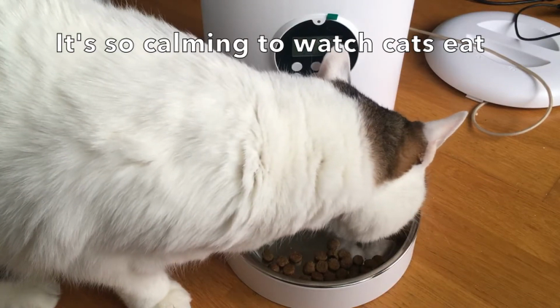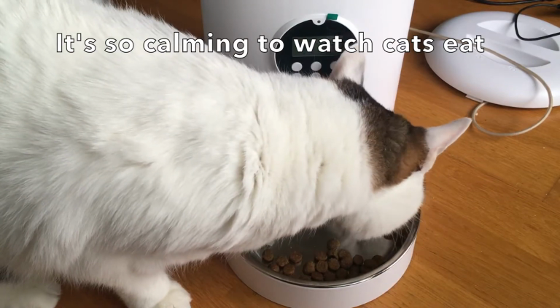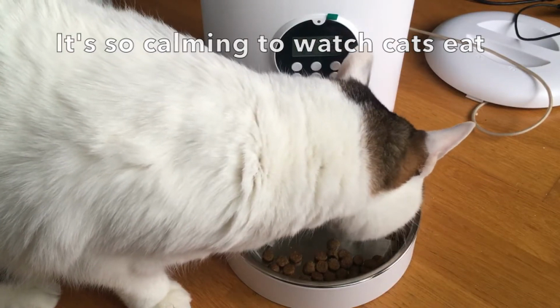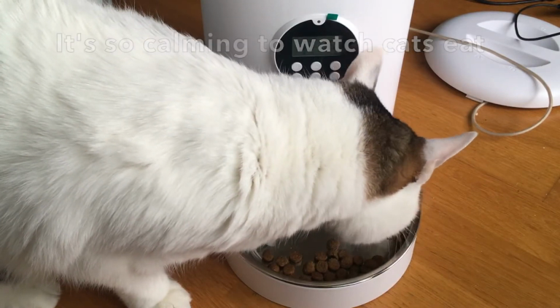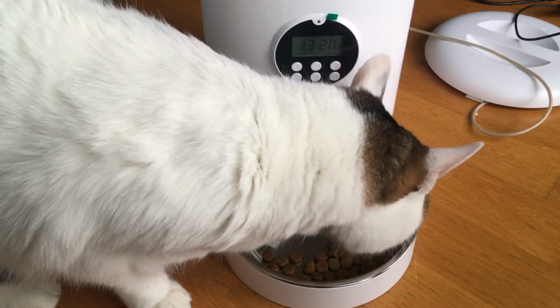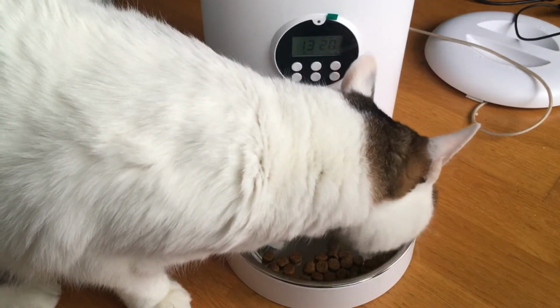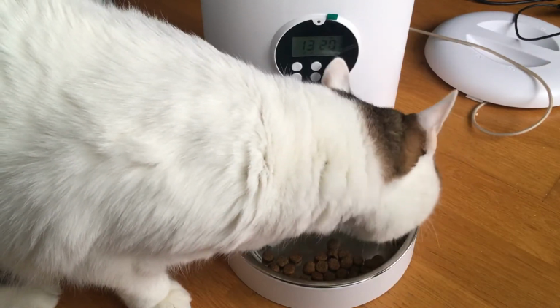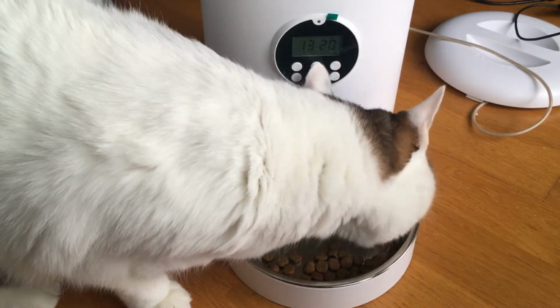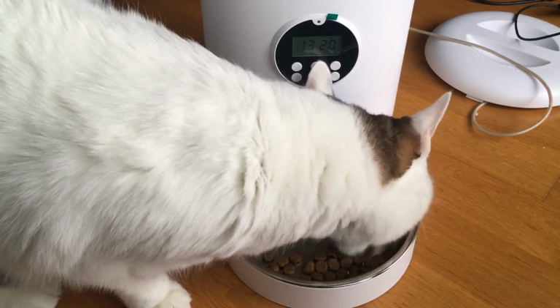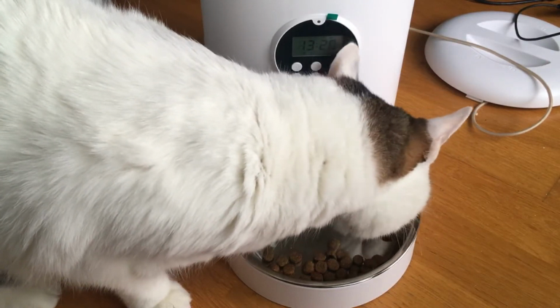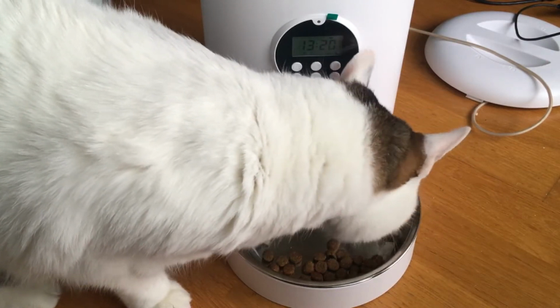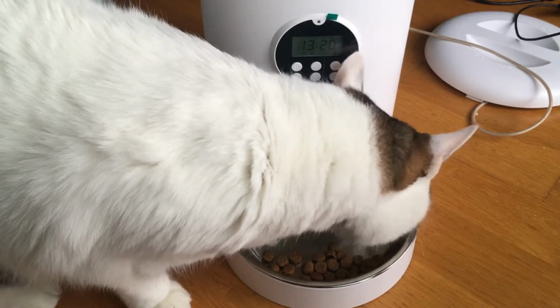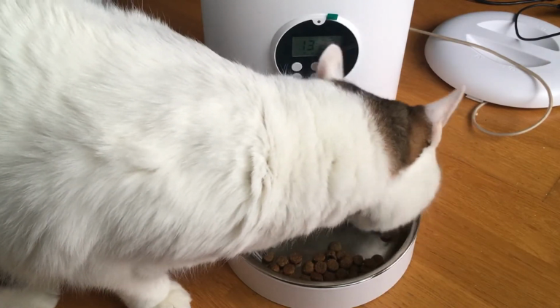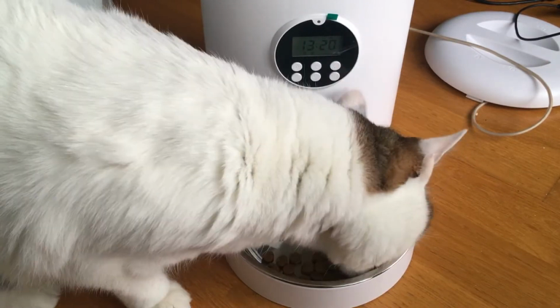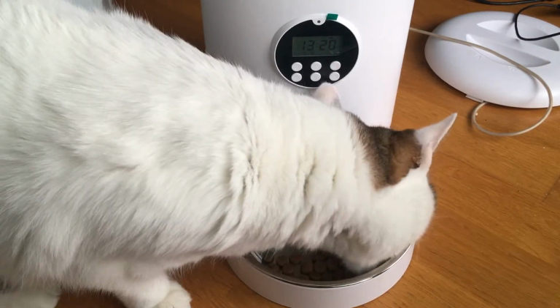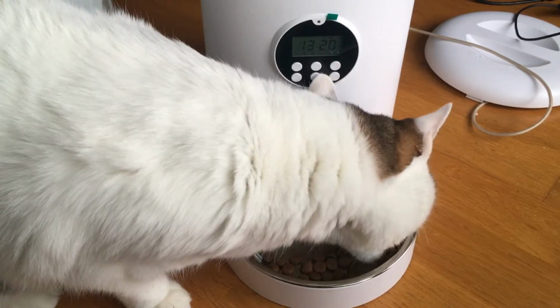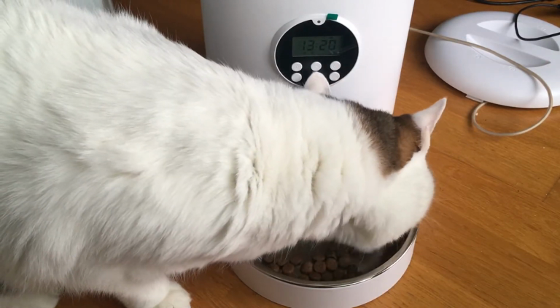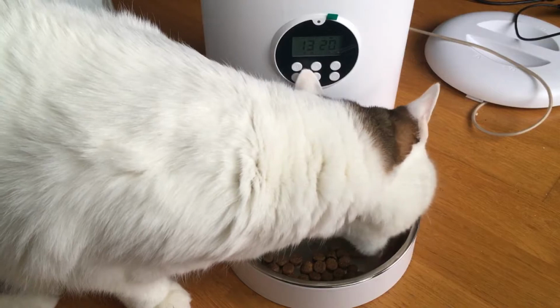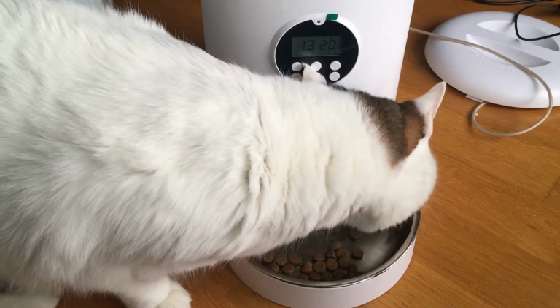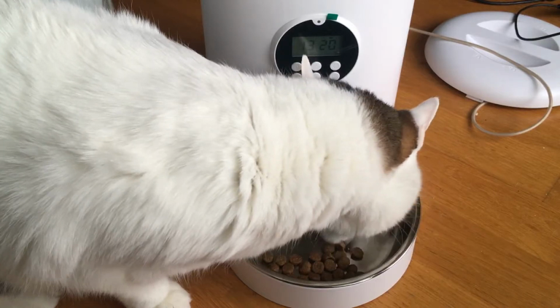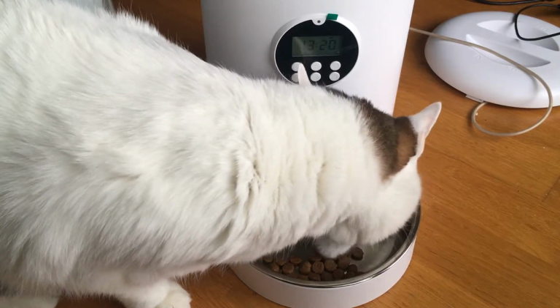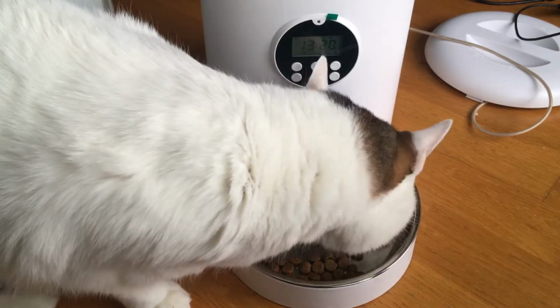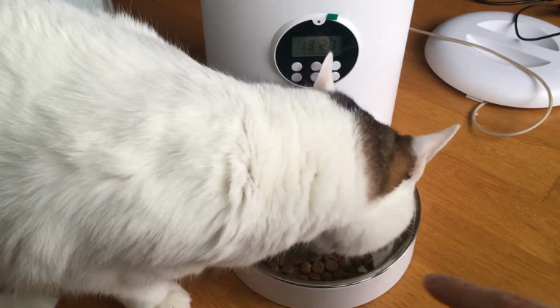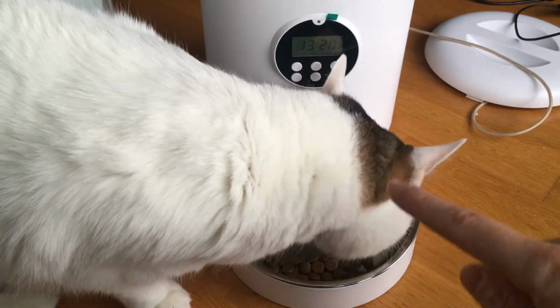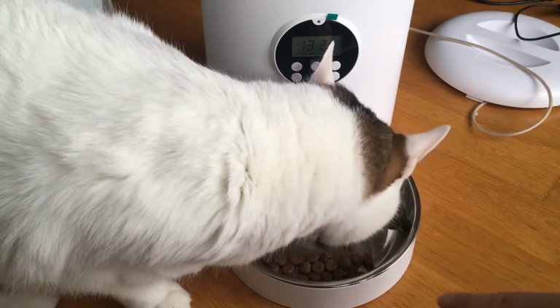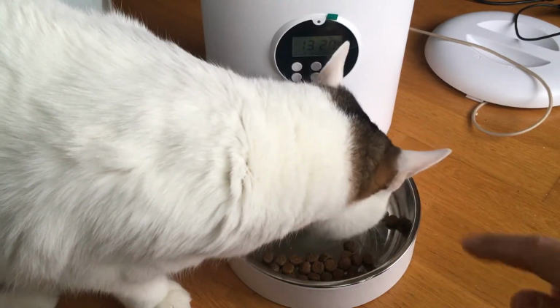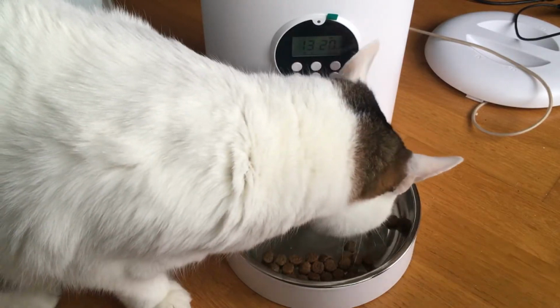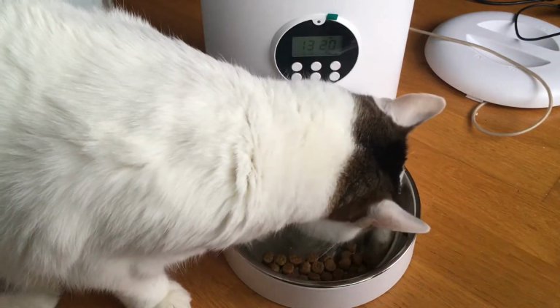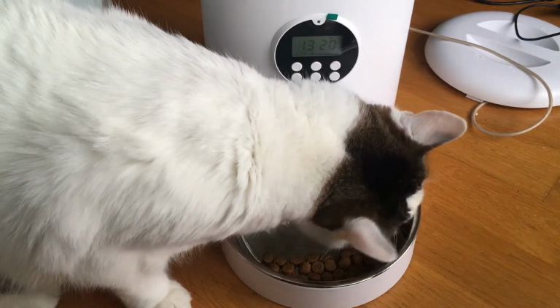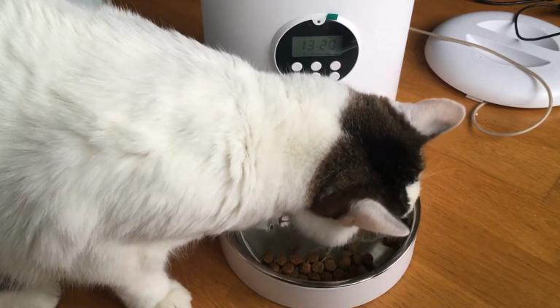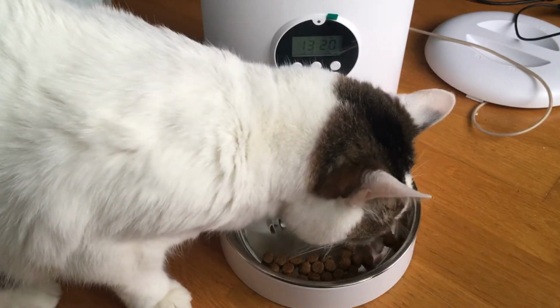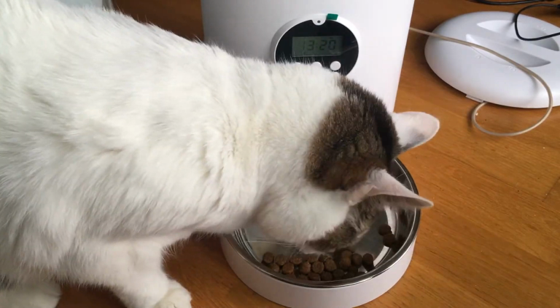You can see how the bowl is nice and wide for him and the food doesn't pop off the tray.